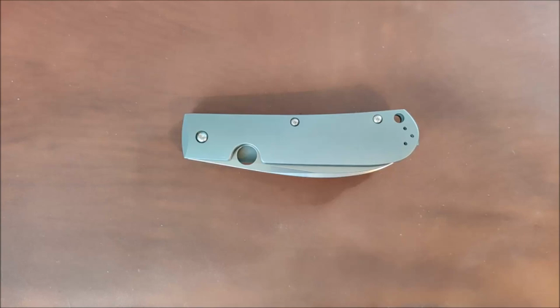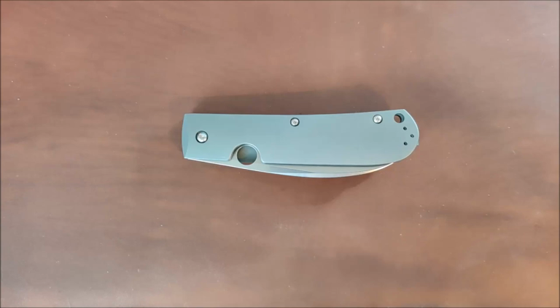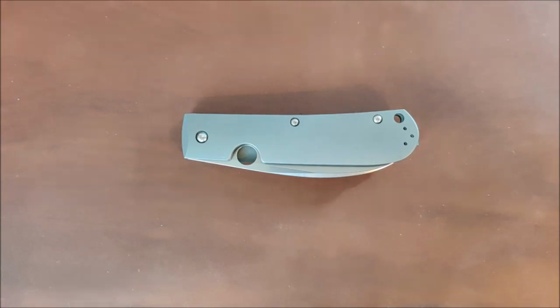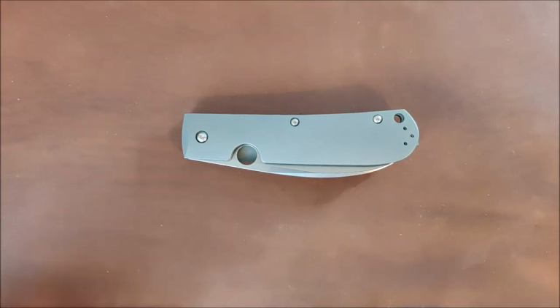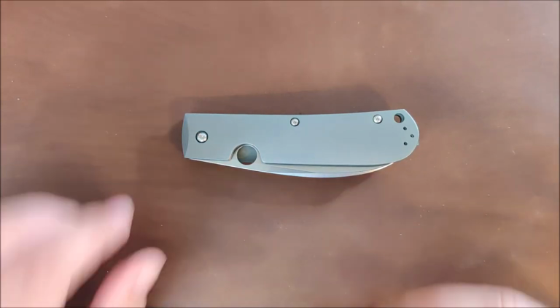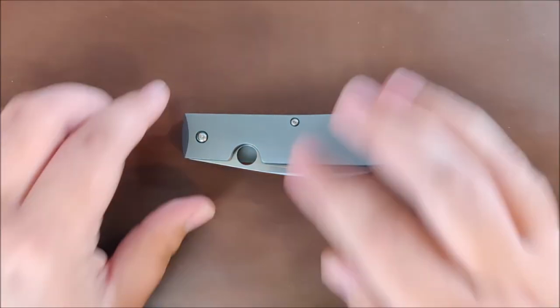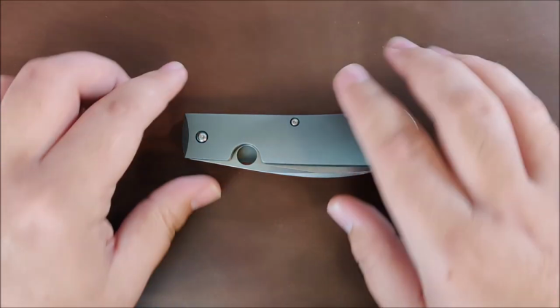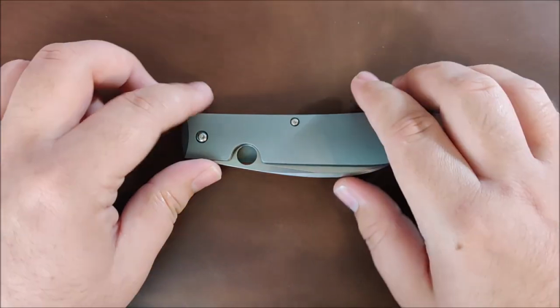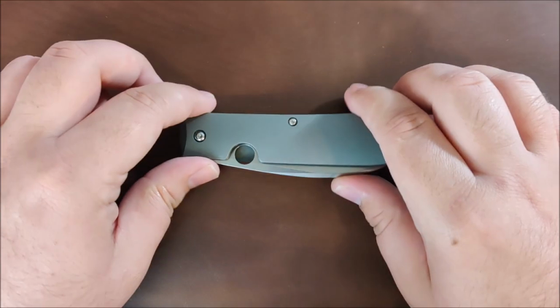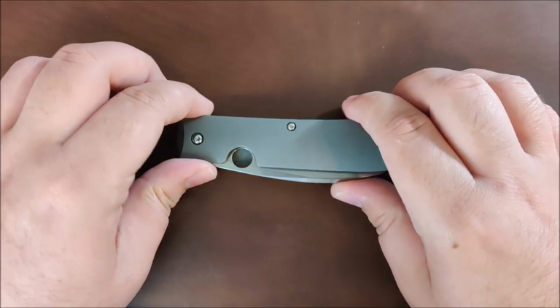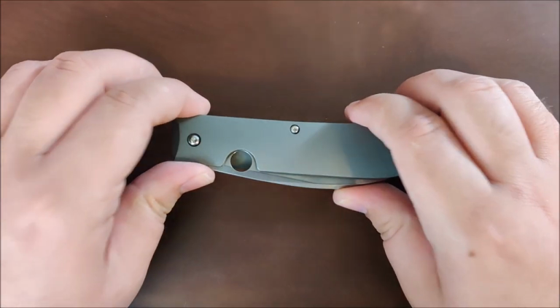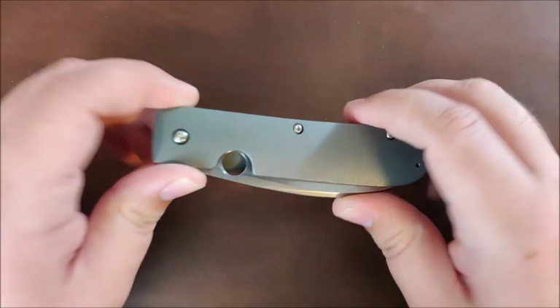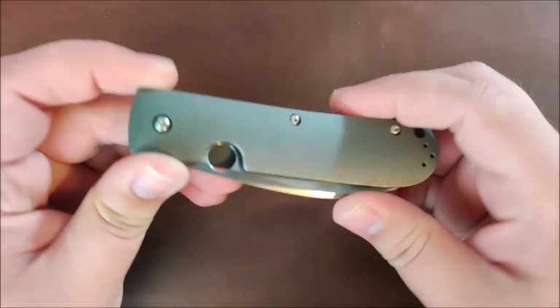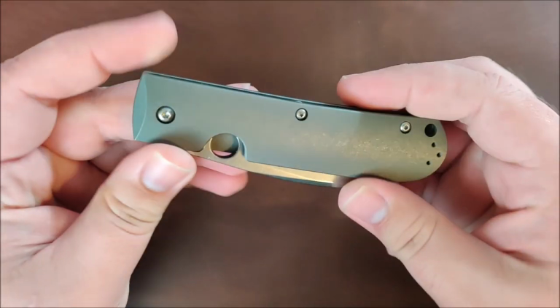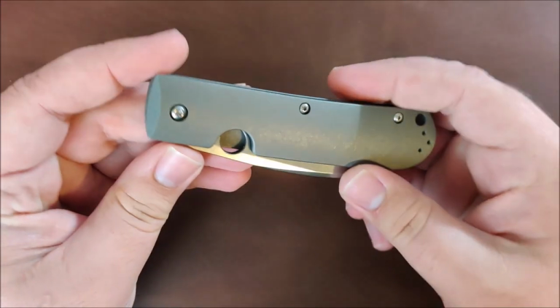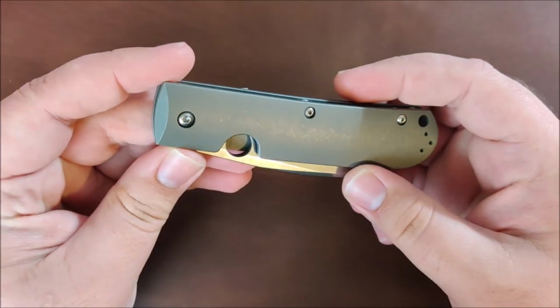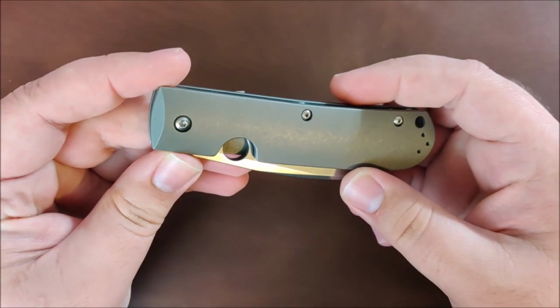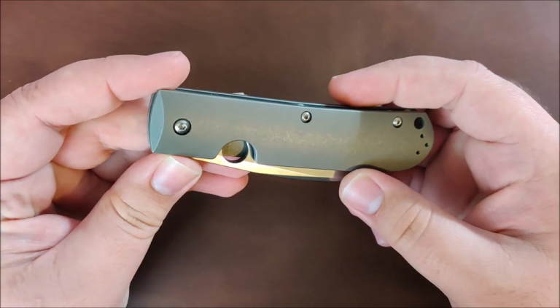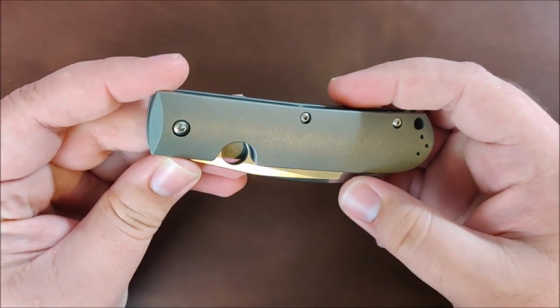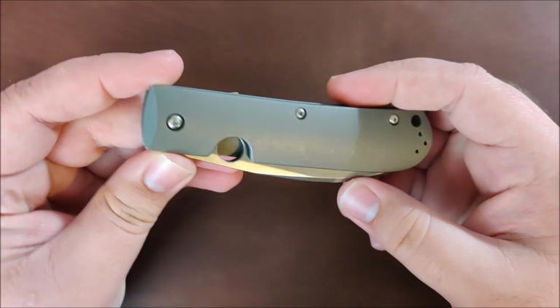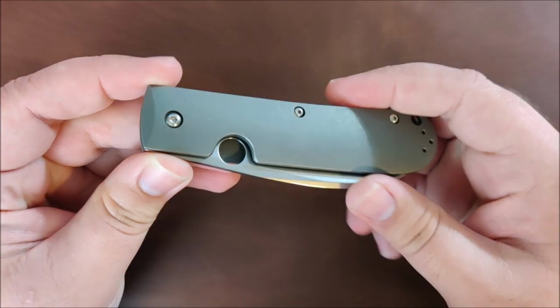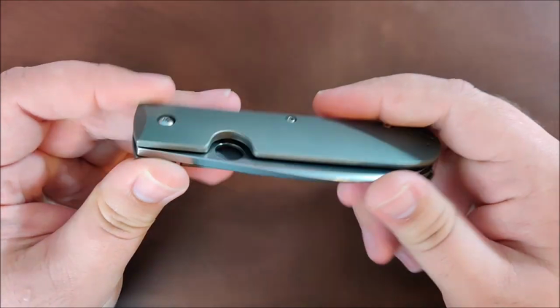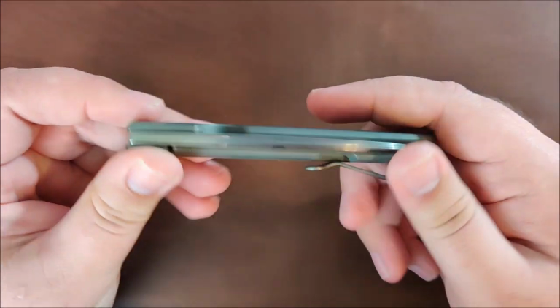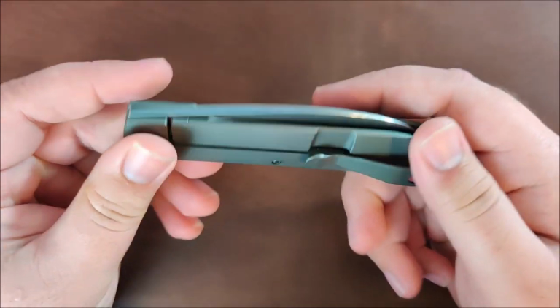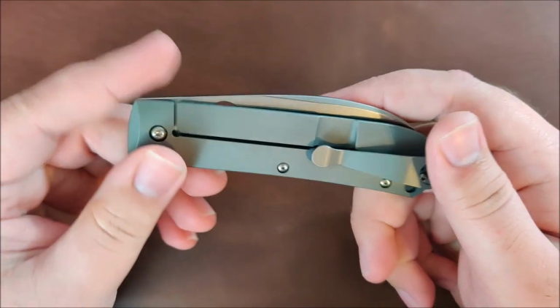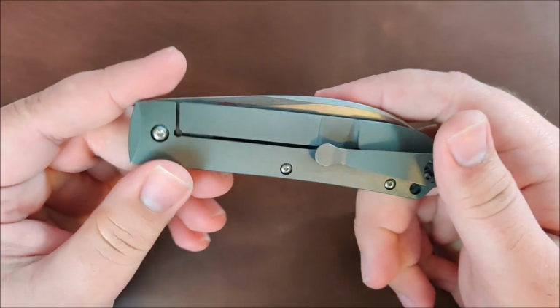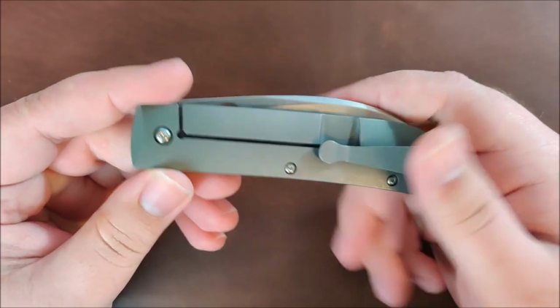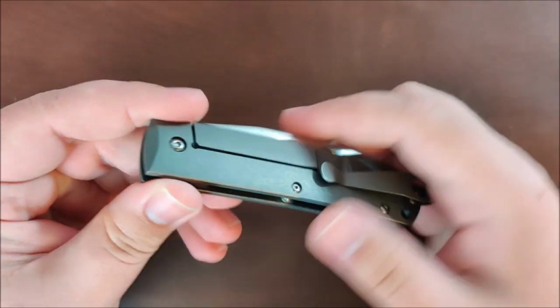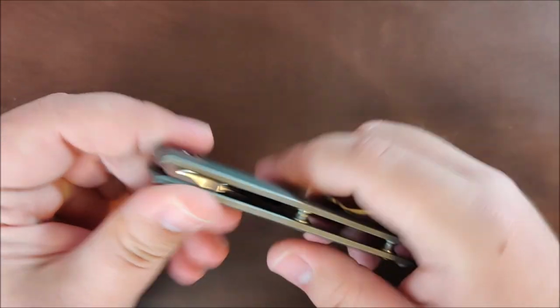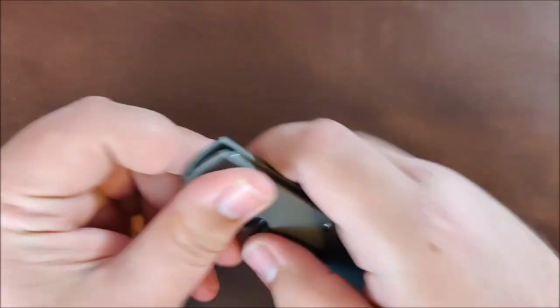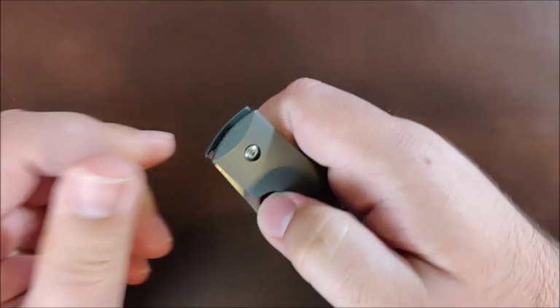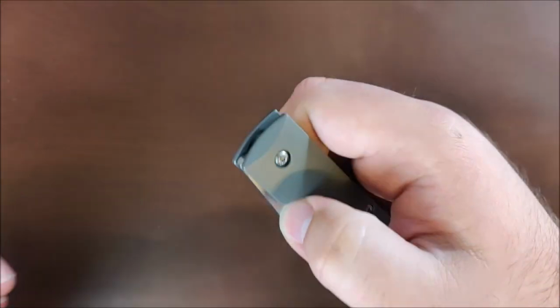Hey everybody, Jake here, and today we're going to take a look at the Spyderco Swayback.